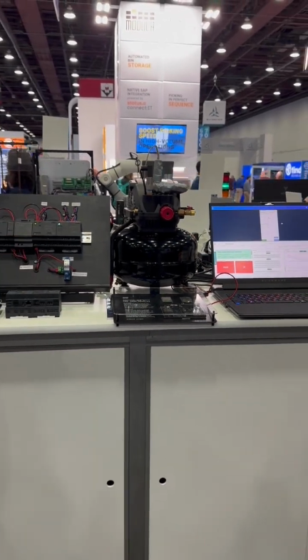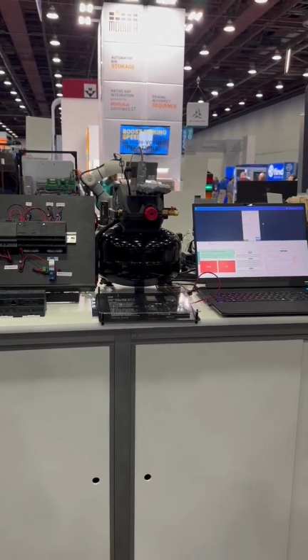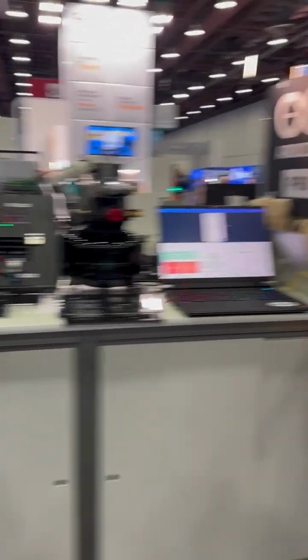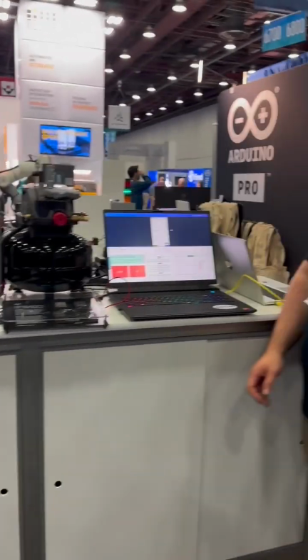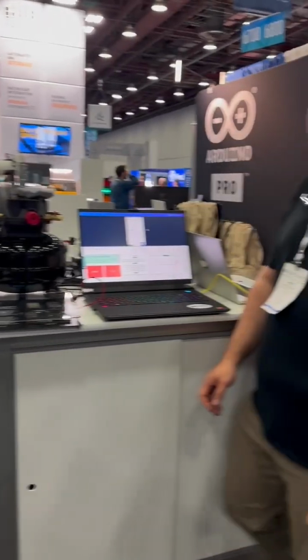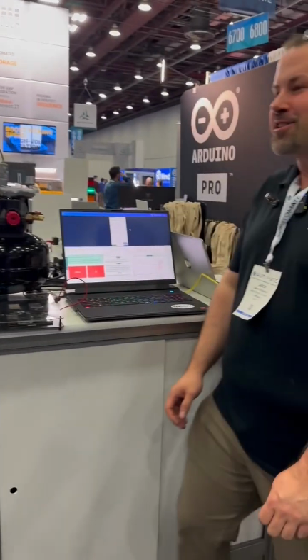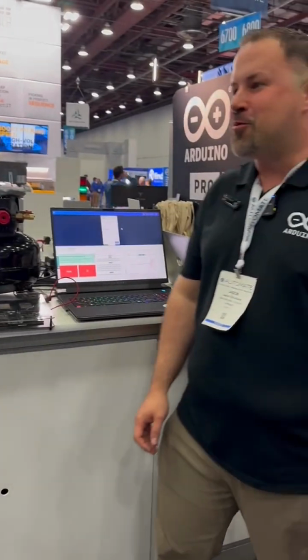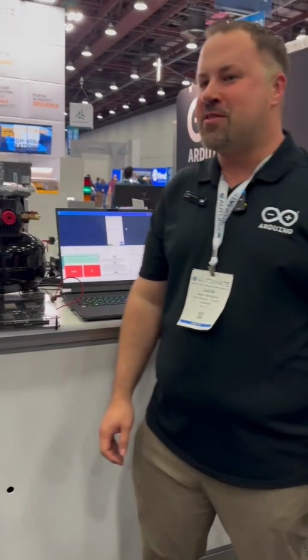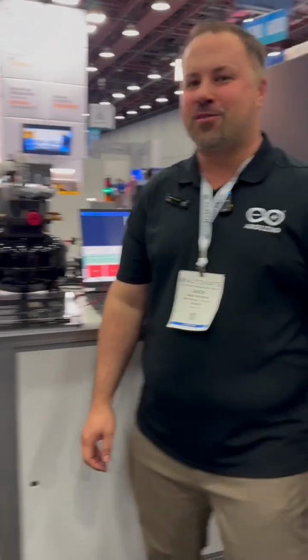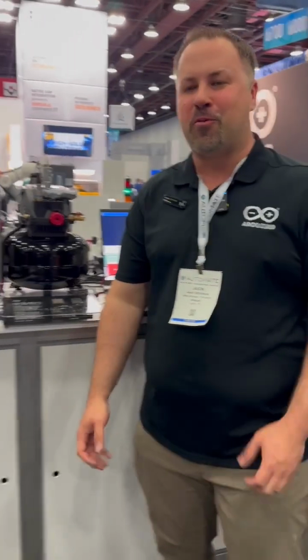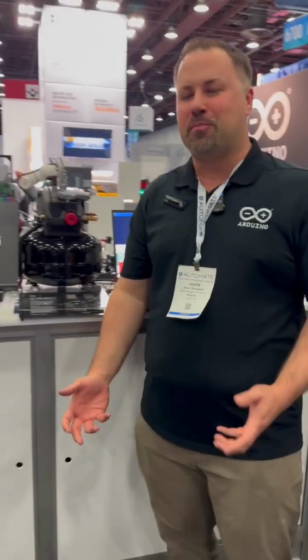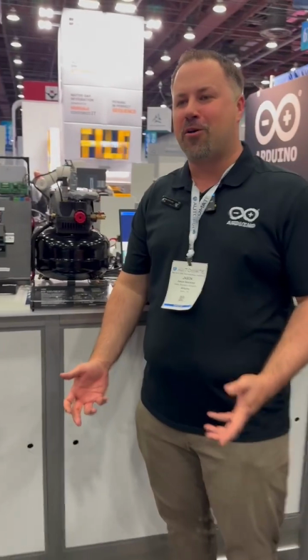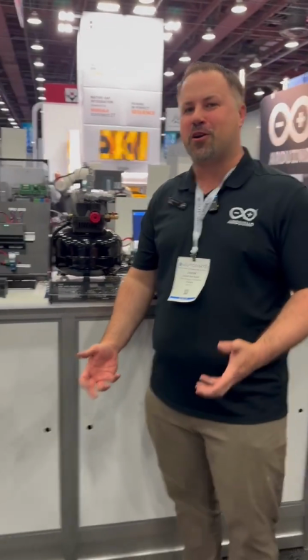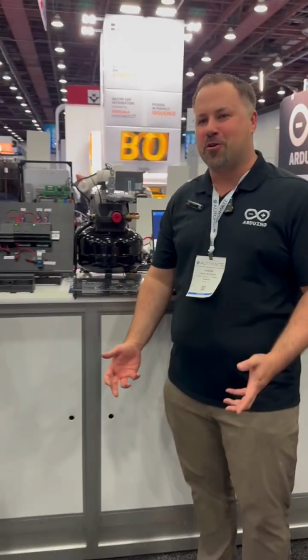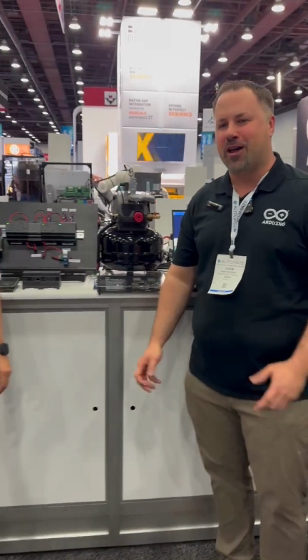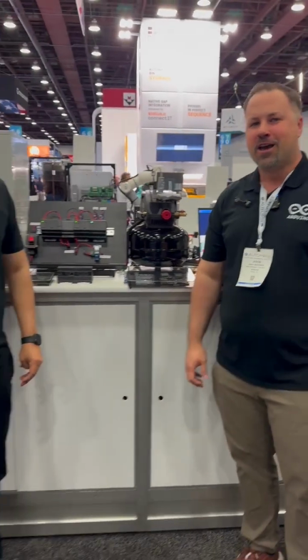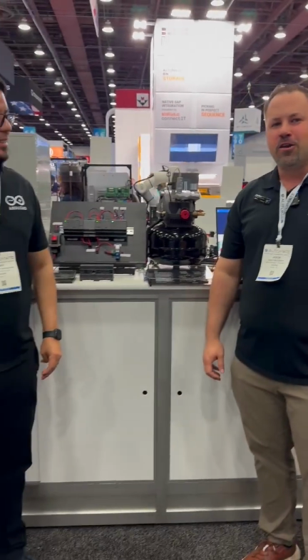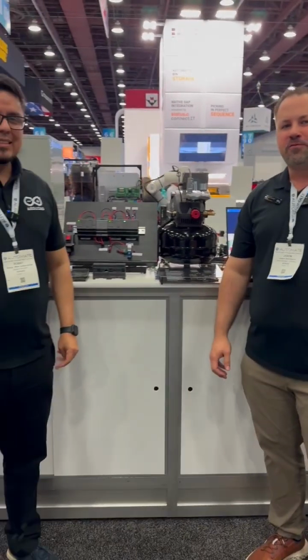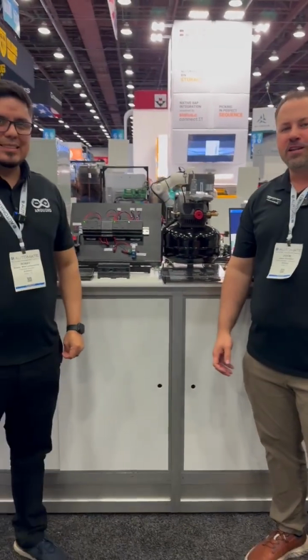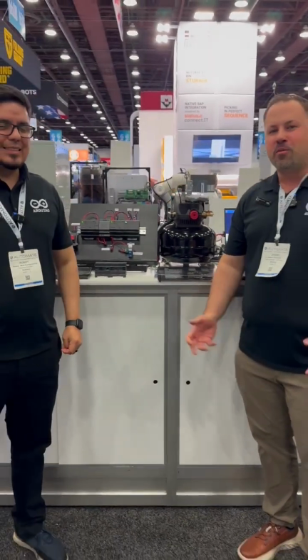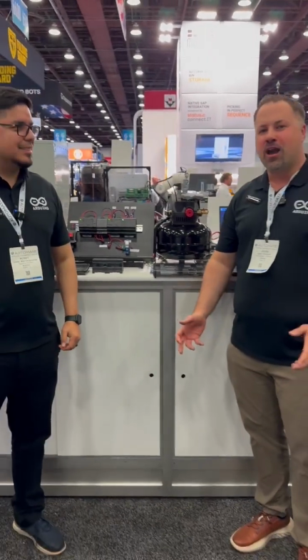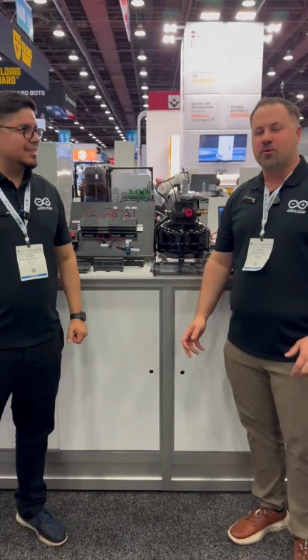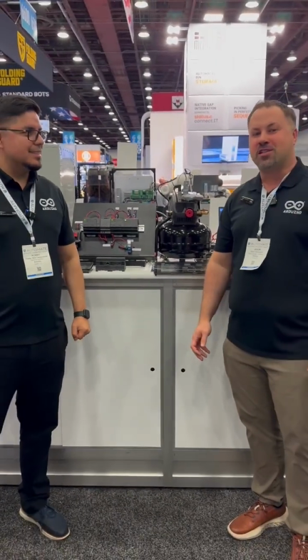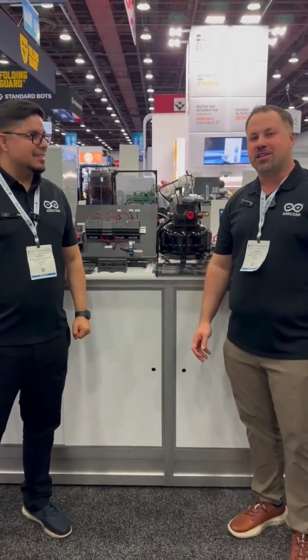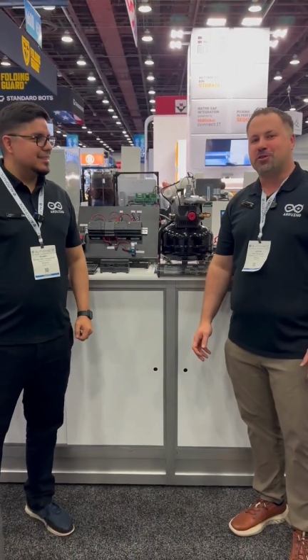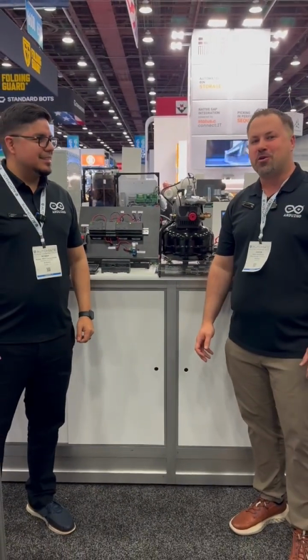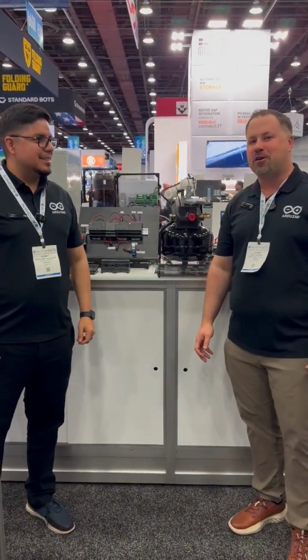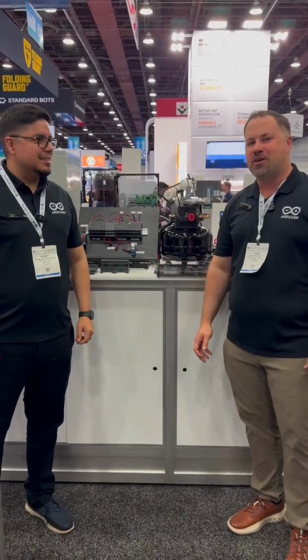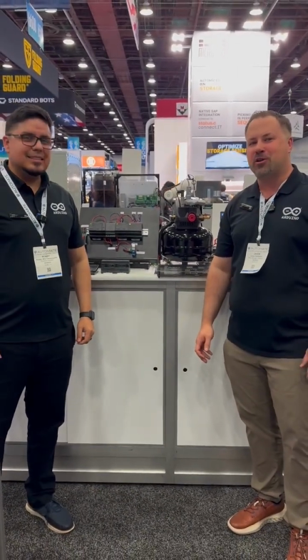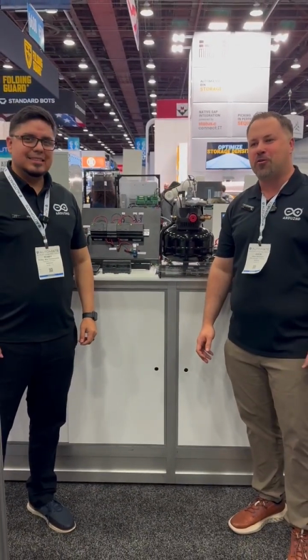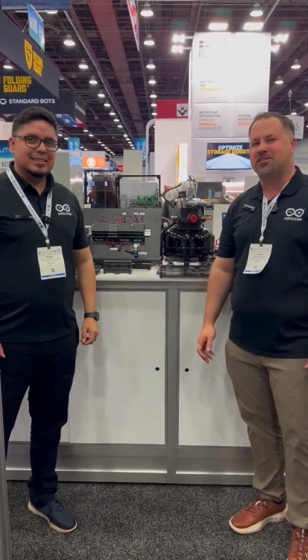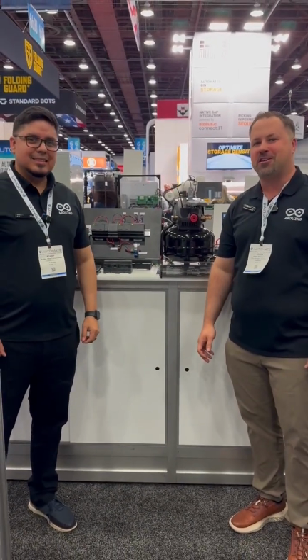We appreciate that demo, Robby. Thank you very much. That's one of the powers of Arduino Cloud. You can find out more at booth 6632 at Automate. We're looking forward to seeing you.